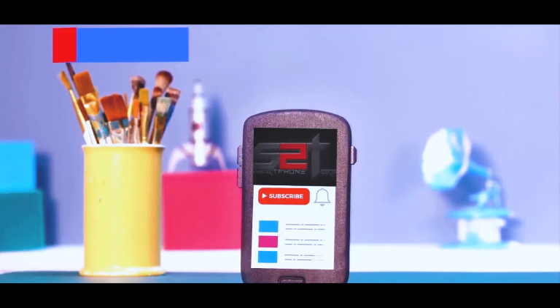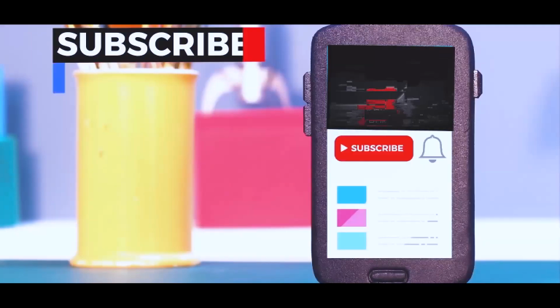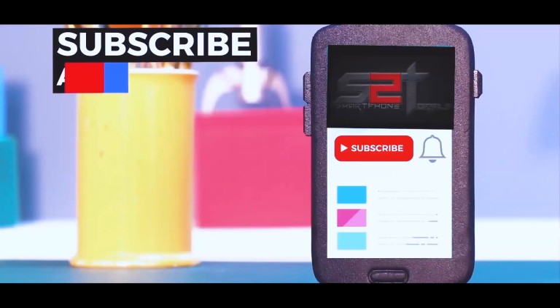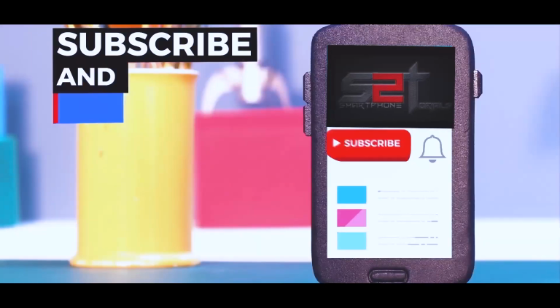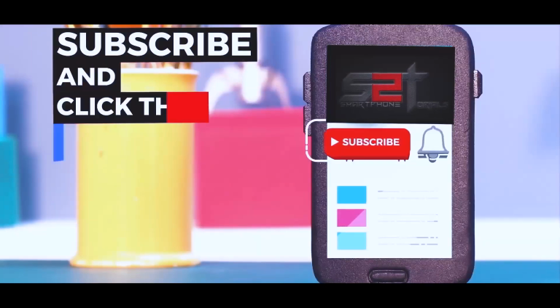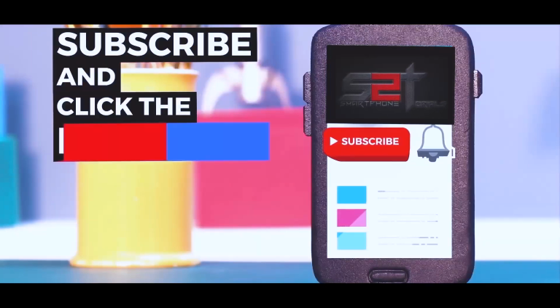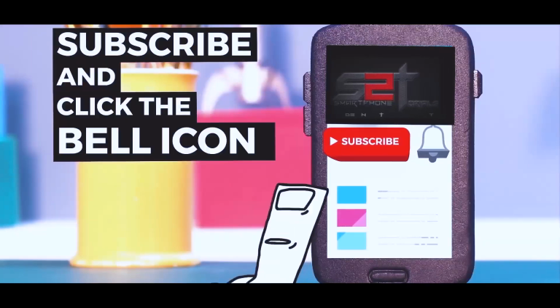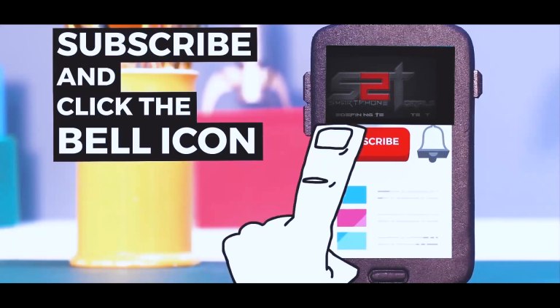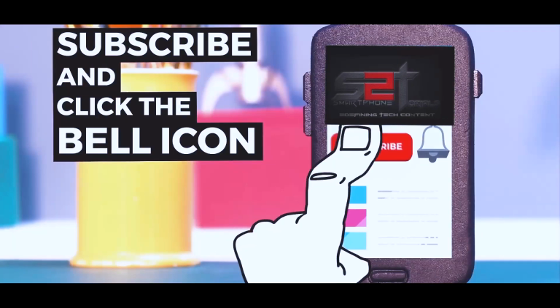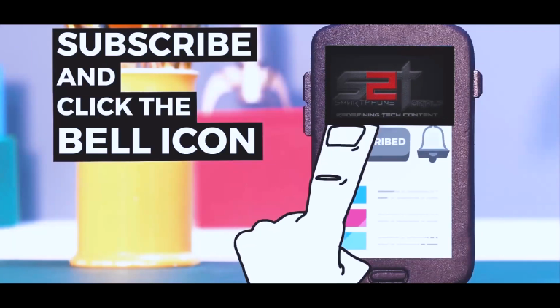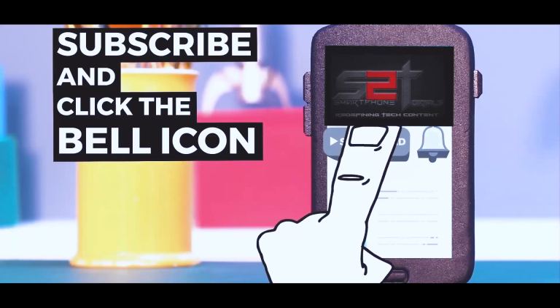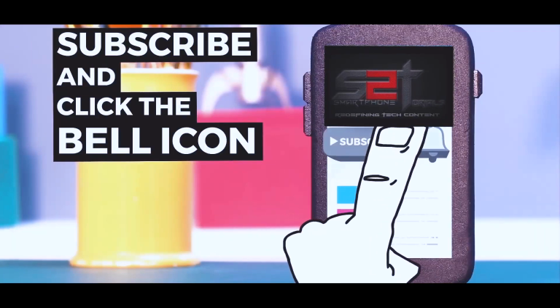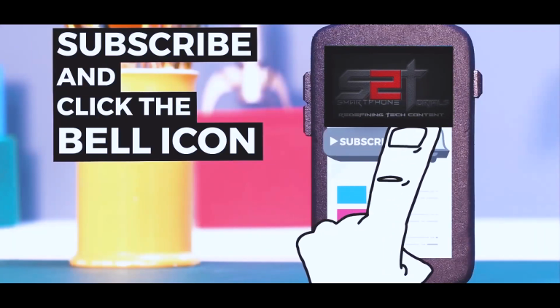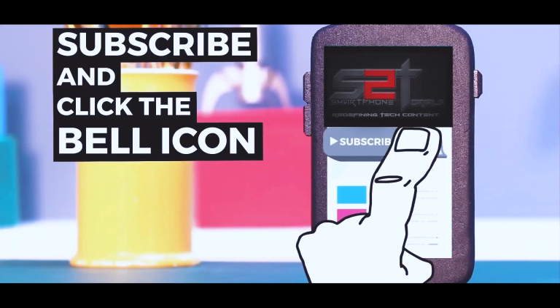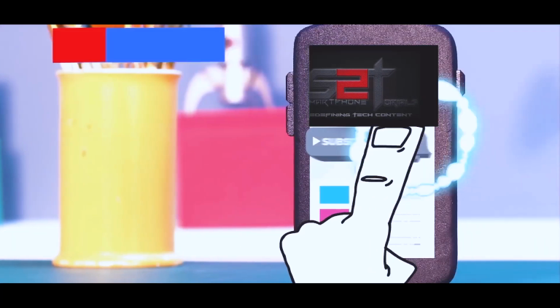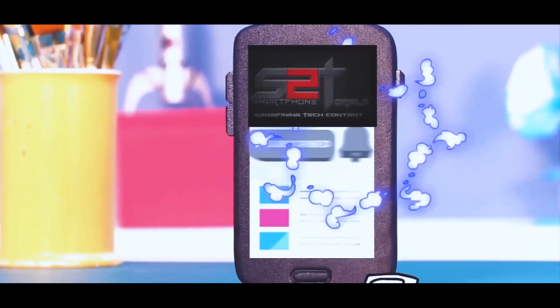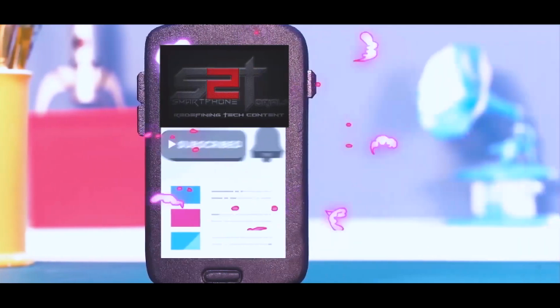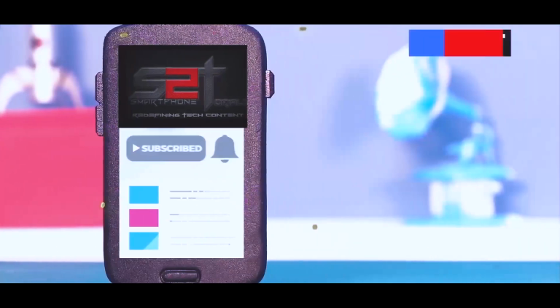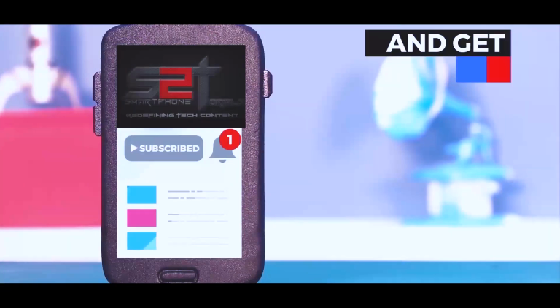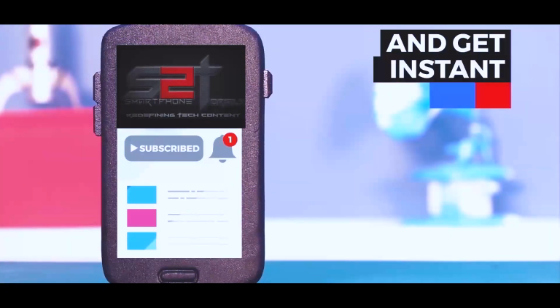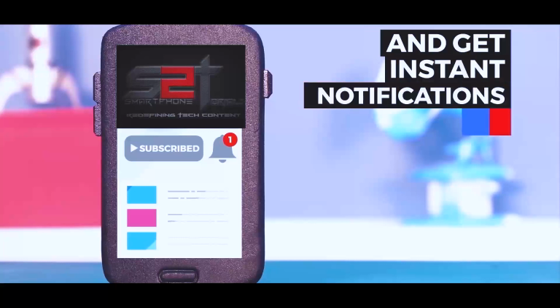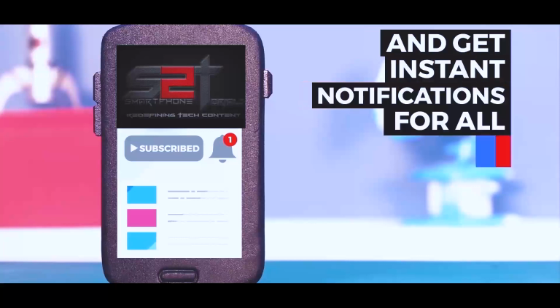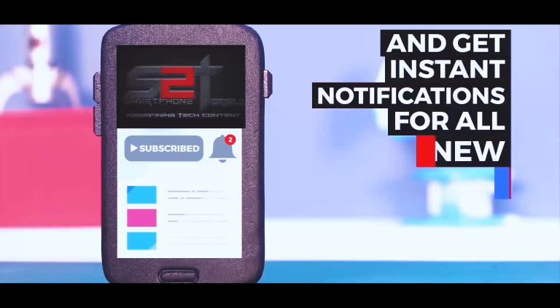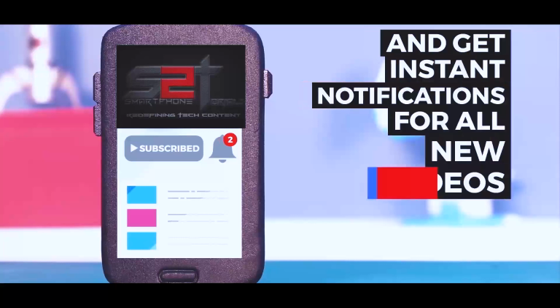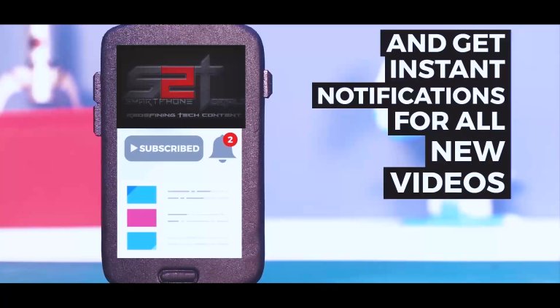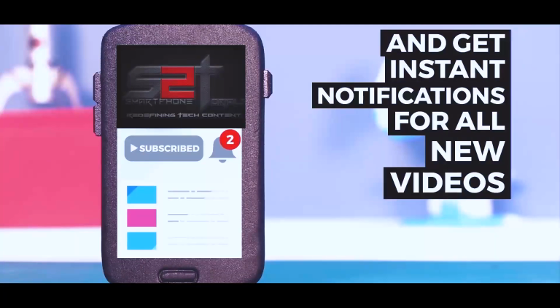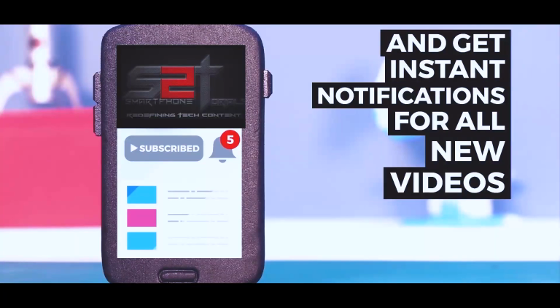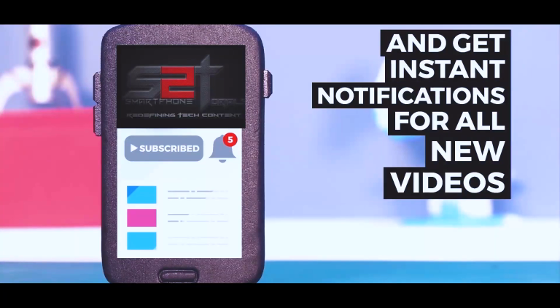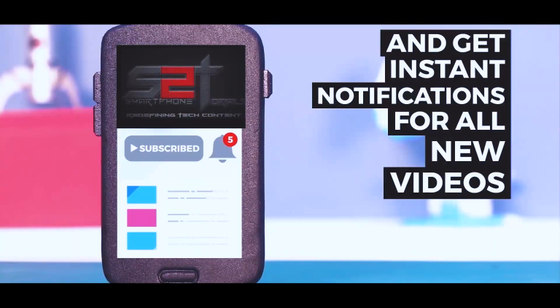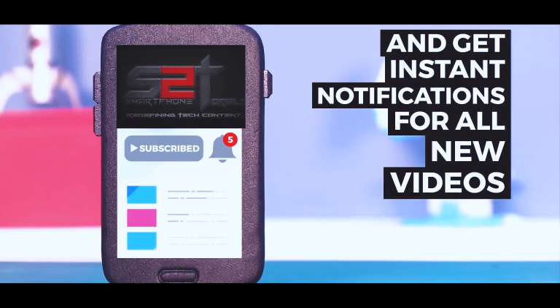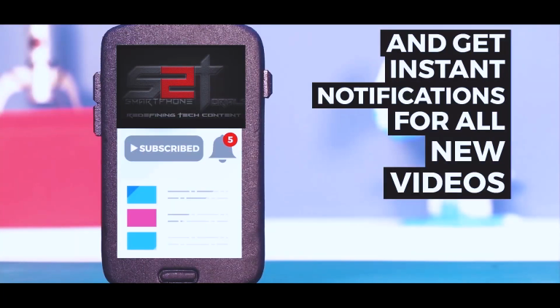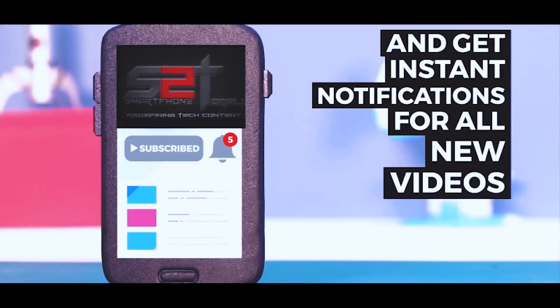Subscribe to Smartphone Tutorials and hit the notification bell icon to get instant notifications.